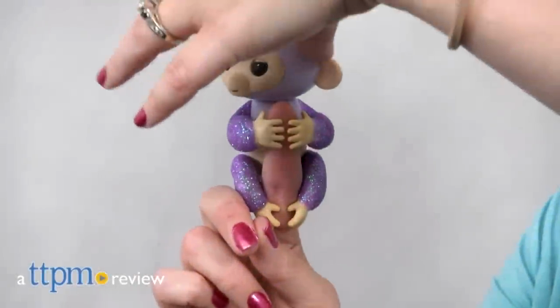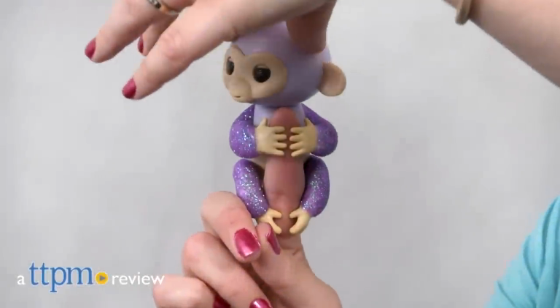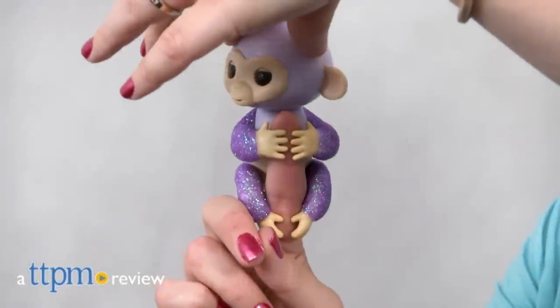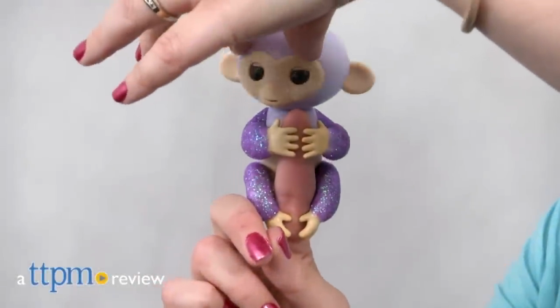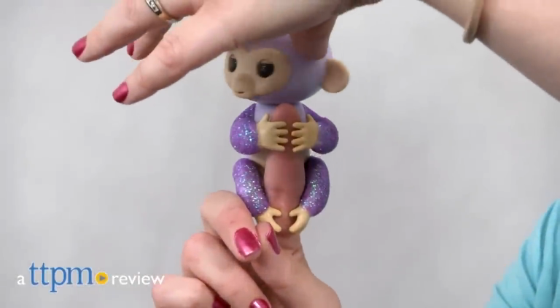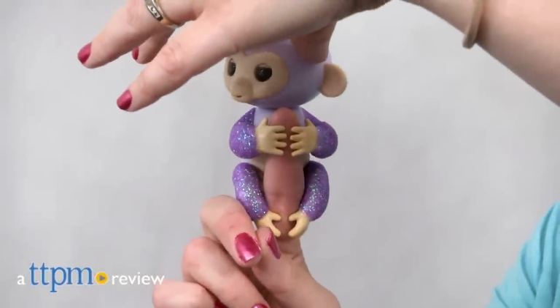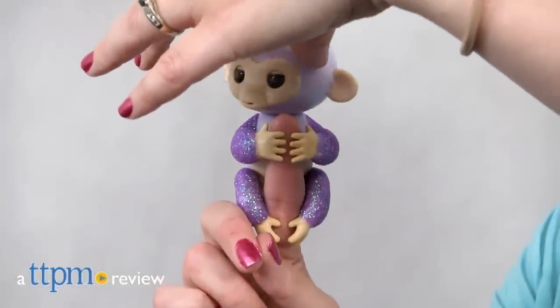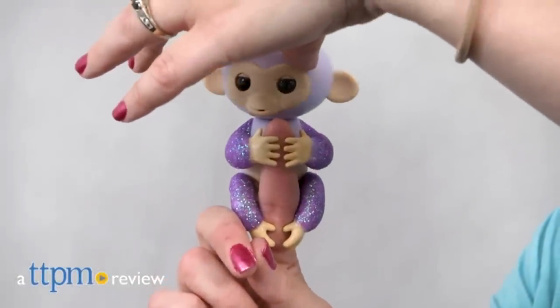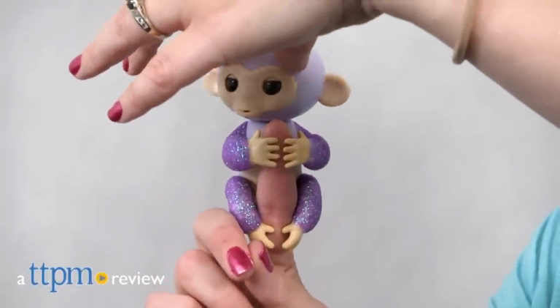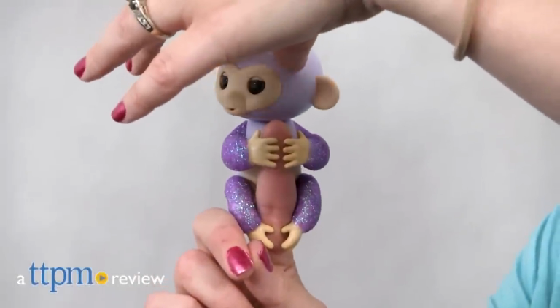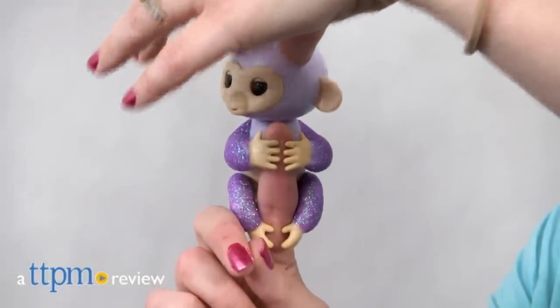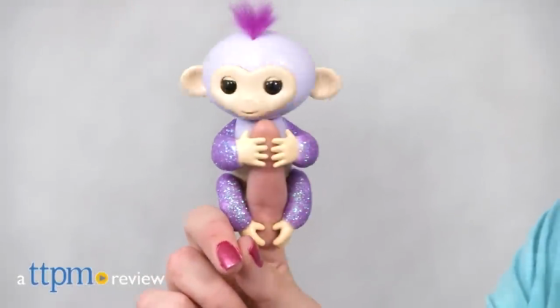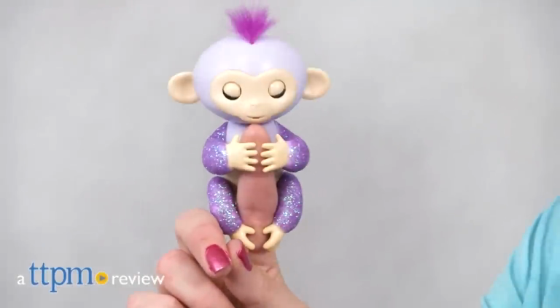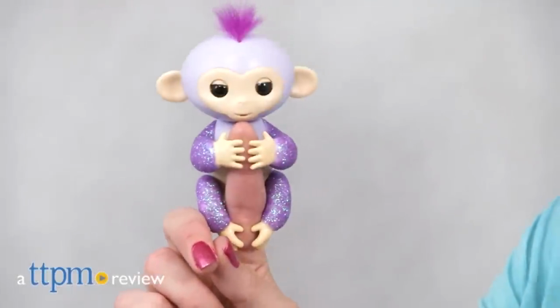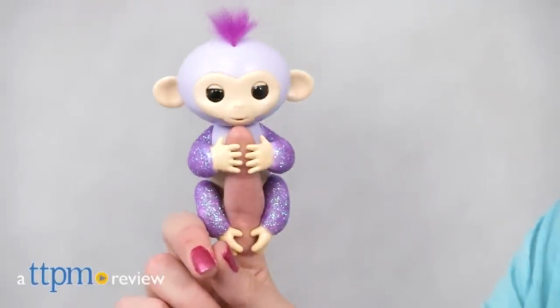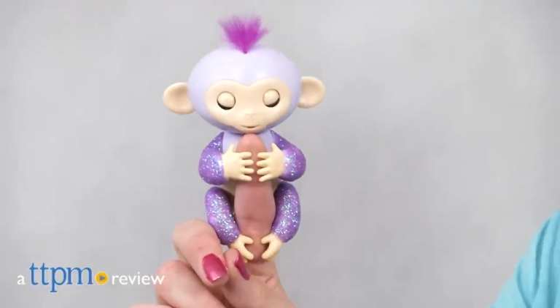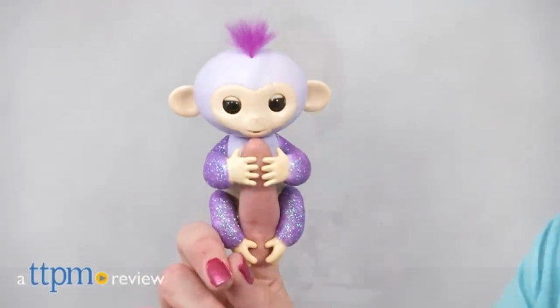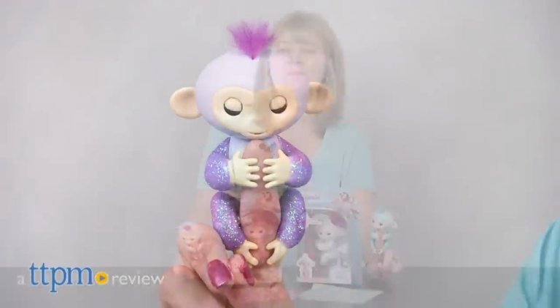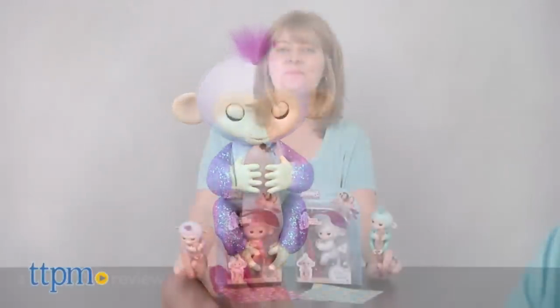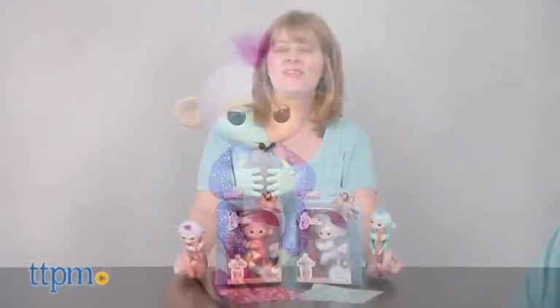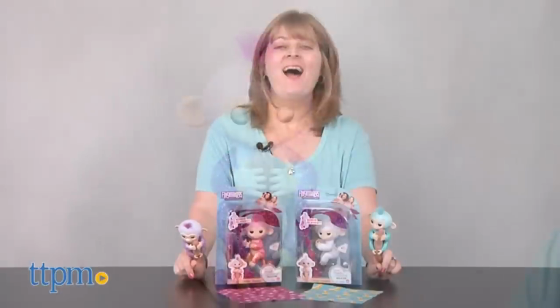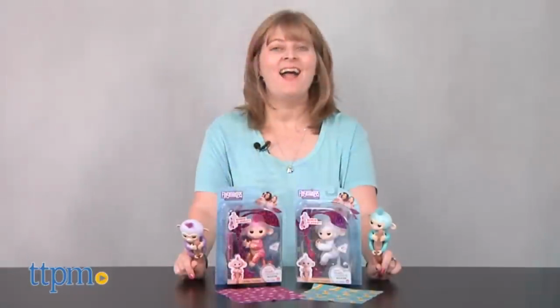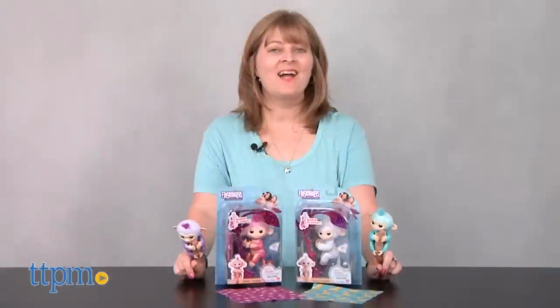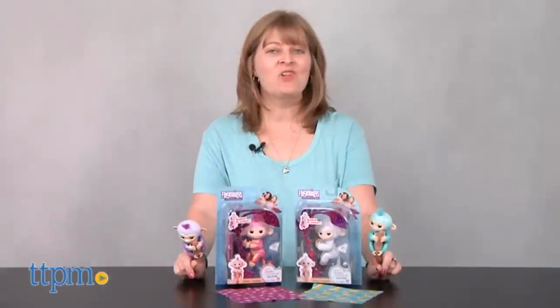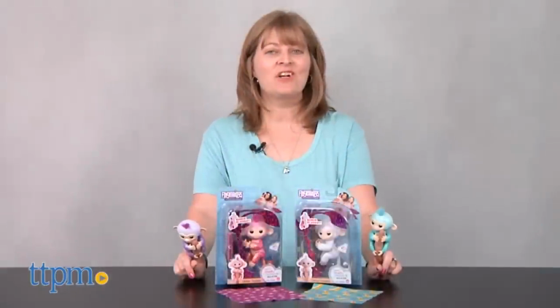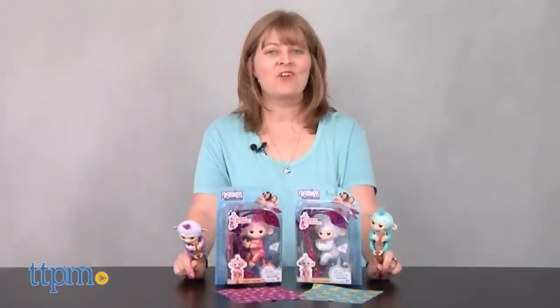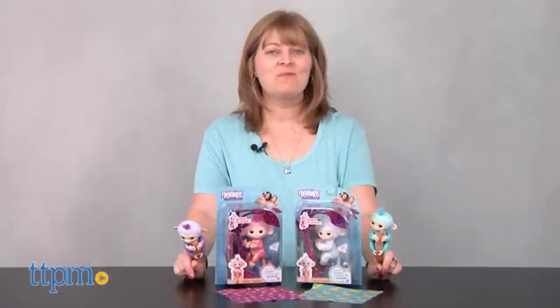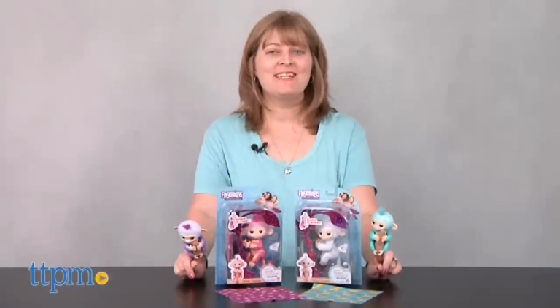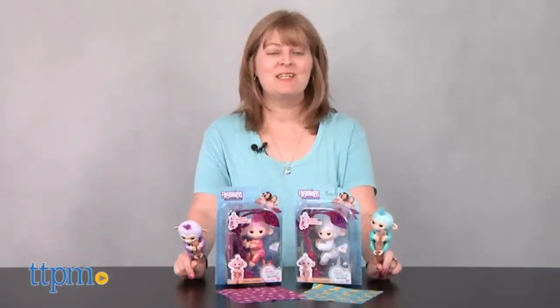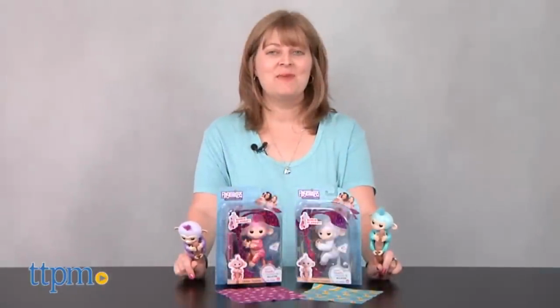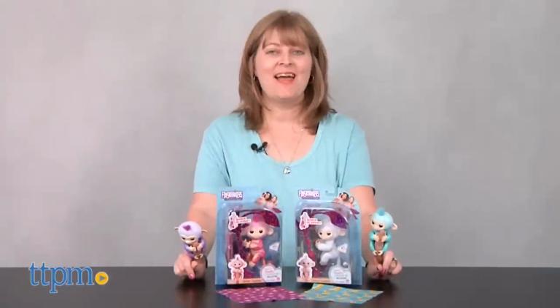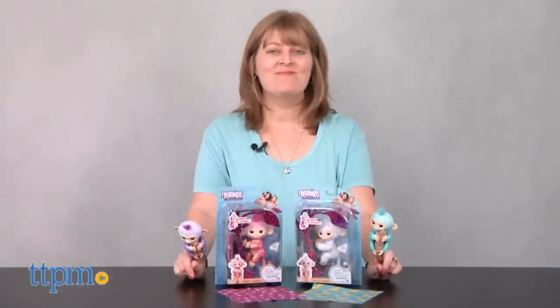These guys are ready to monkey around in style. Hi, I'm Laurie from TTPM.